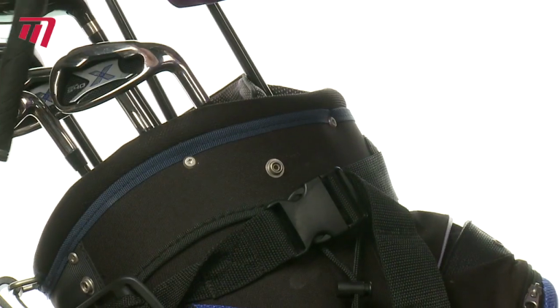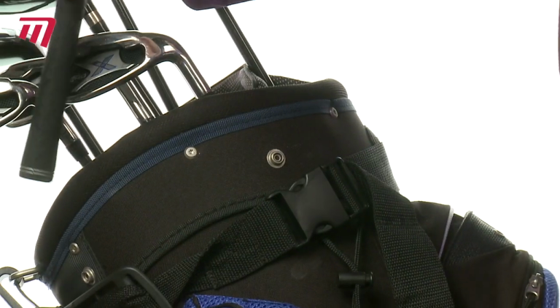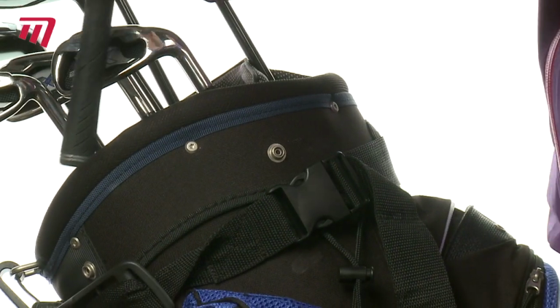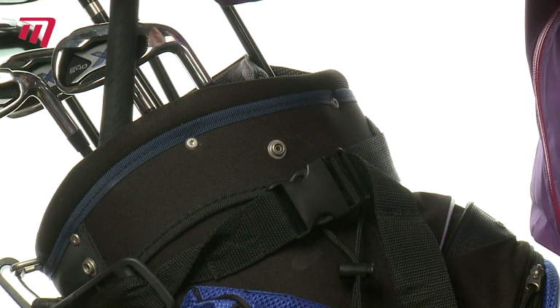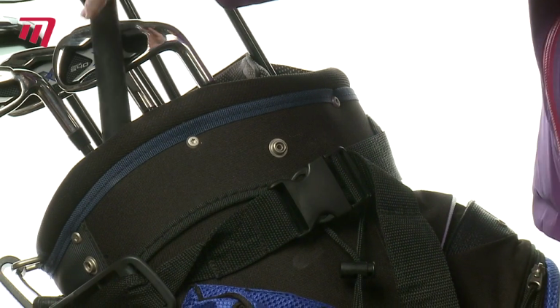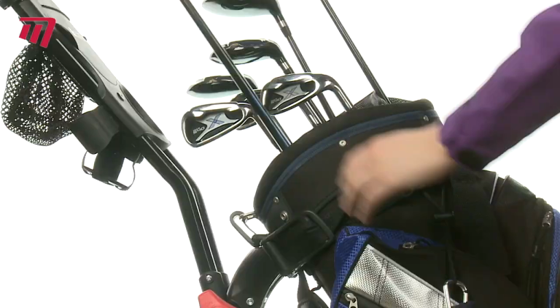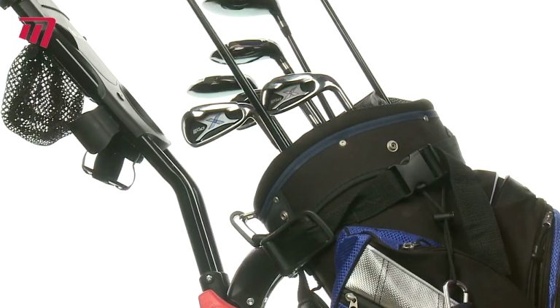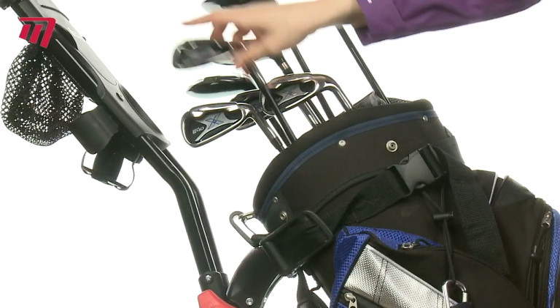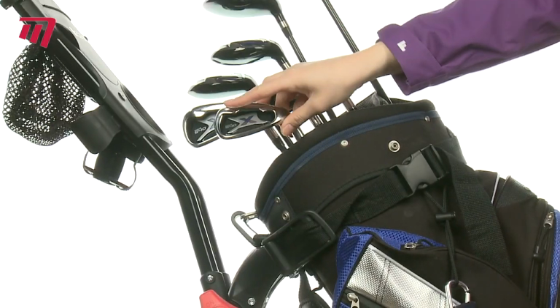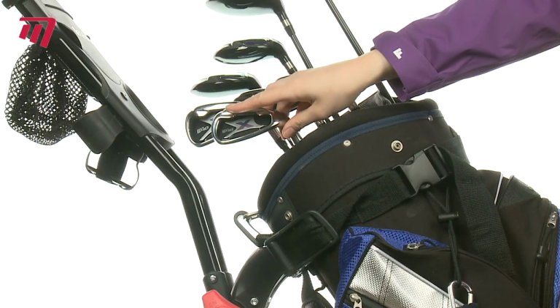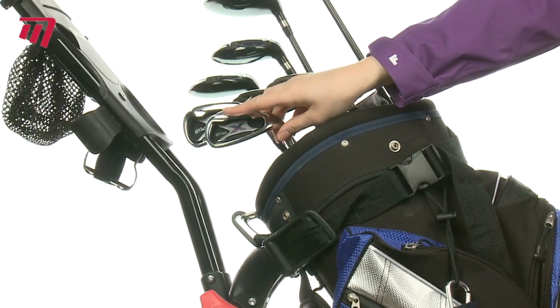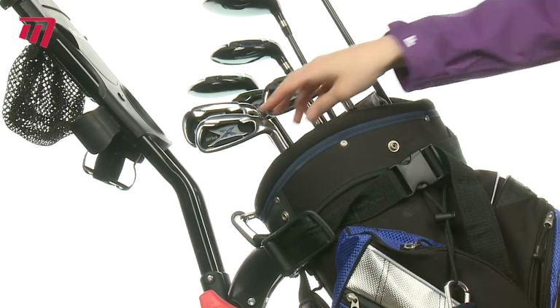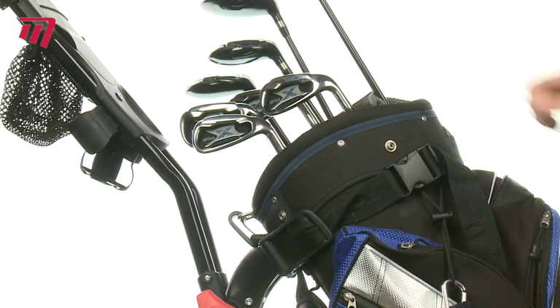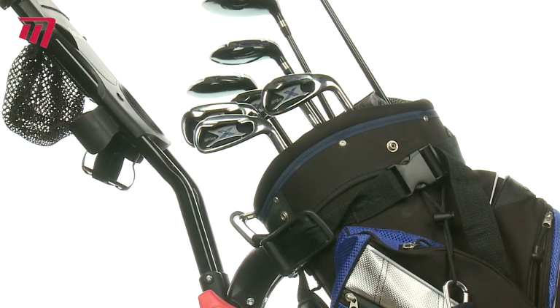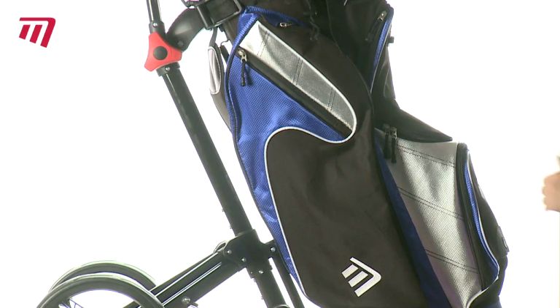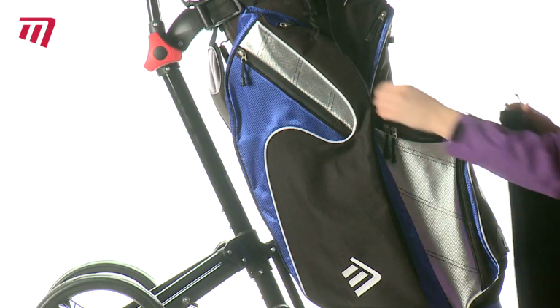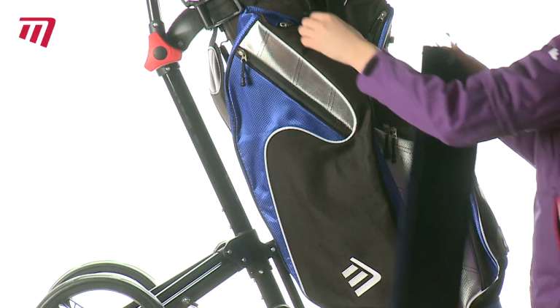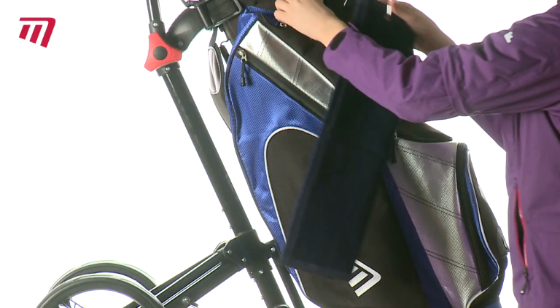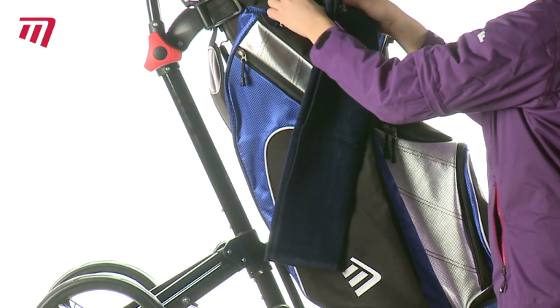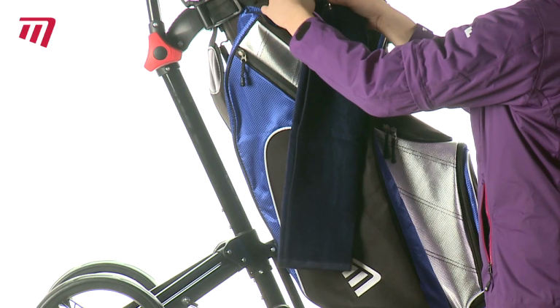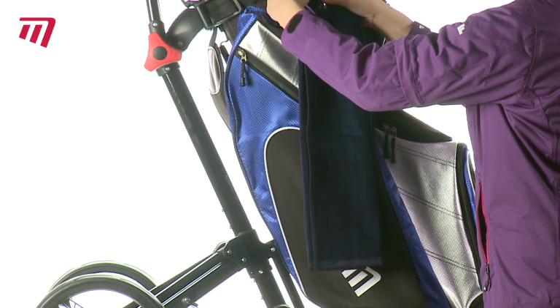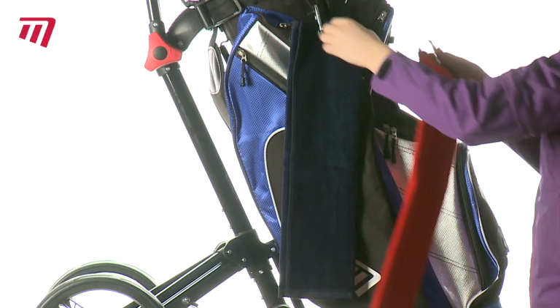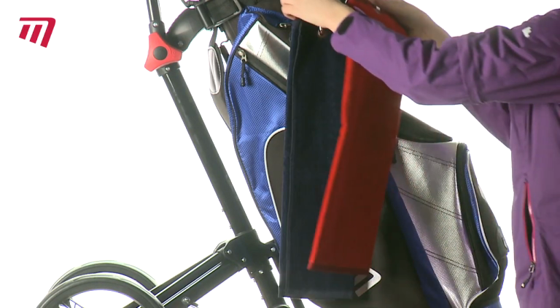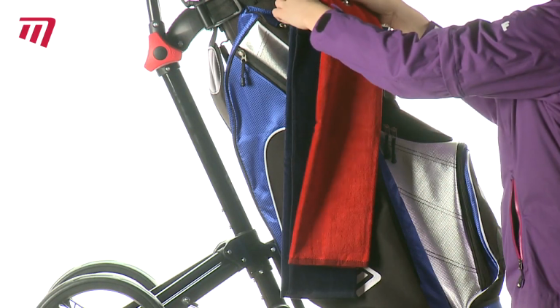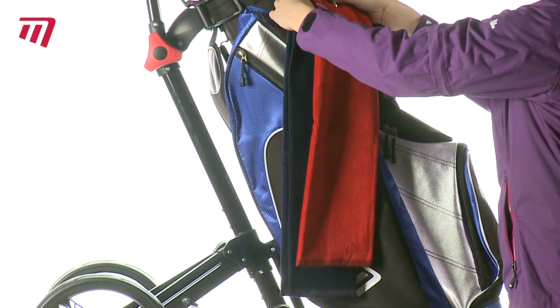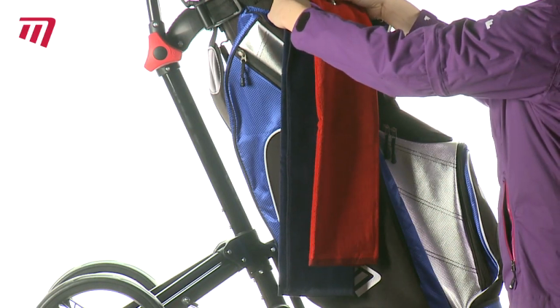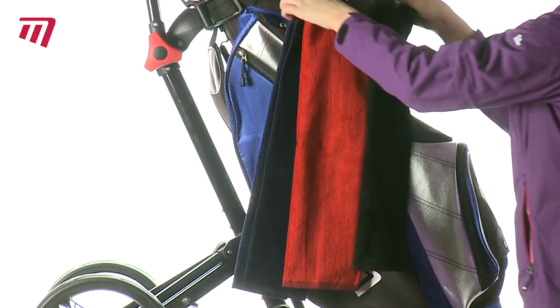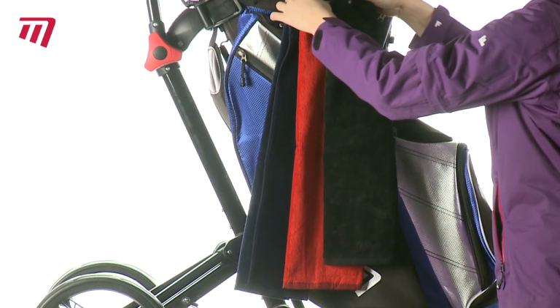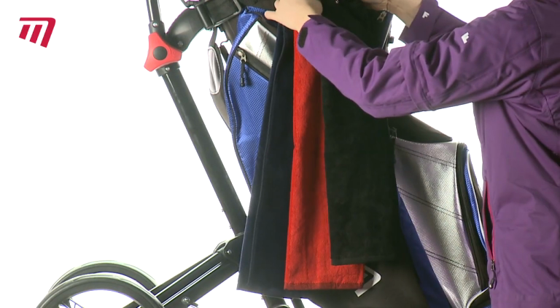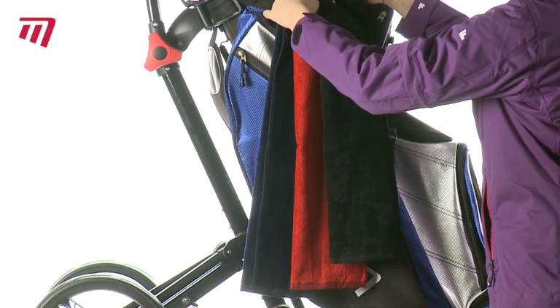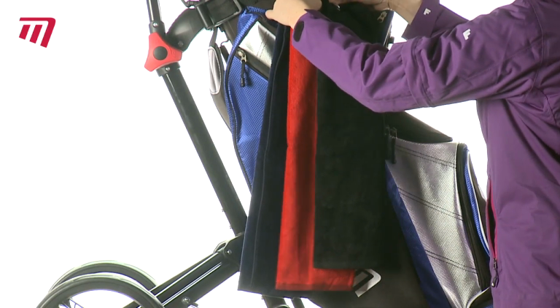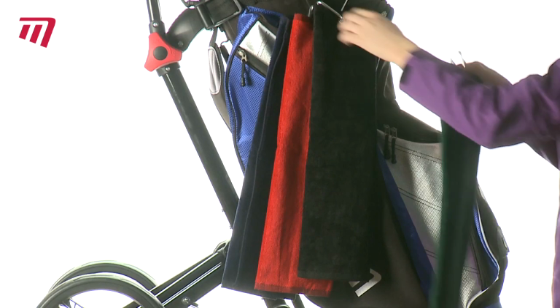Try the Velour Tri-Fold Towel. It comes in an array of colours to suit every bag and every golfer.